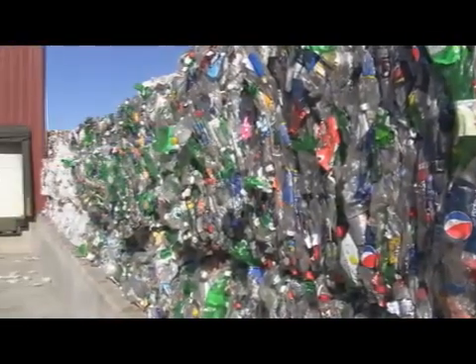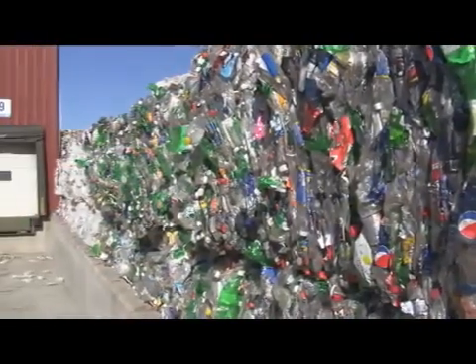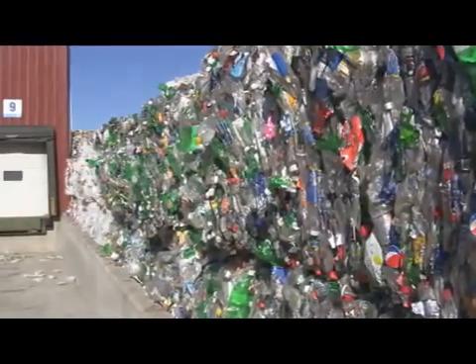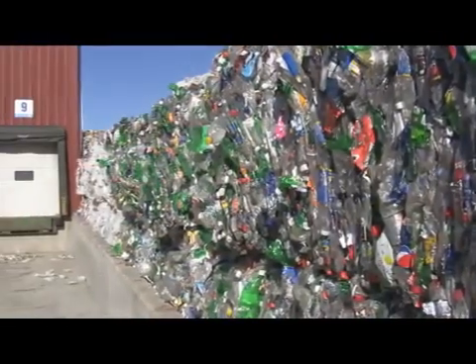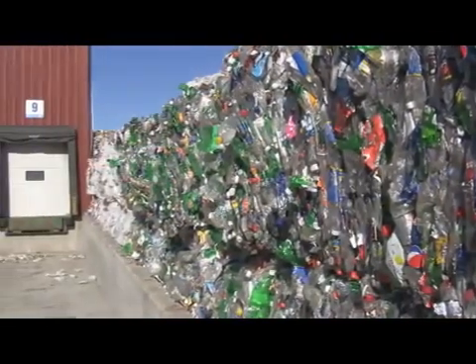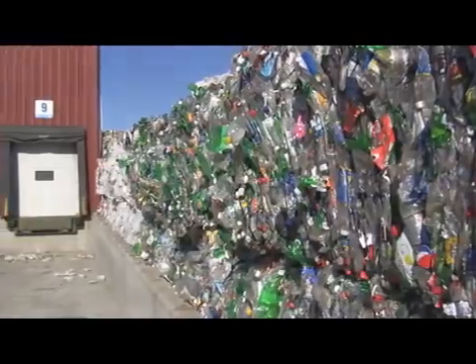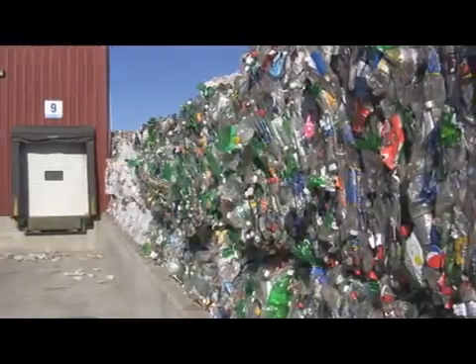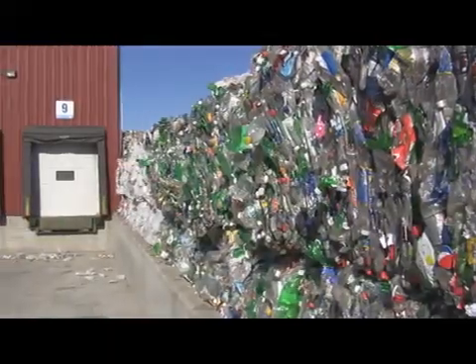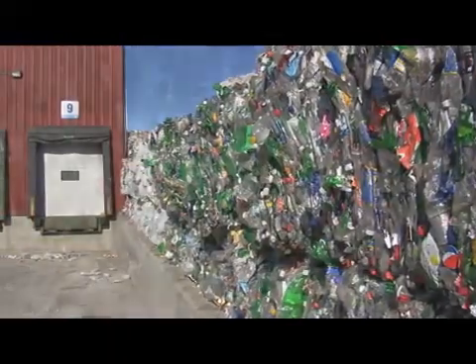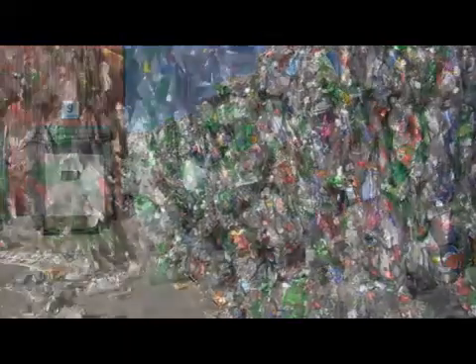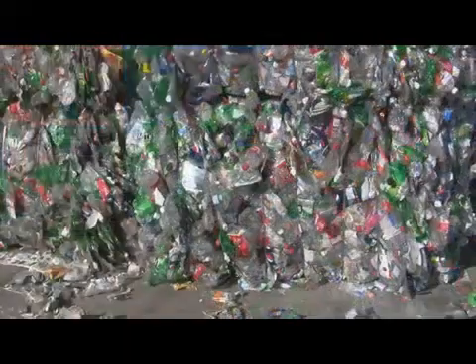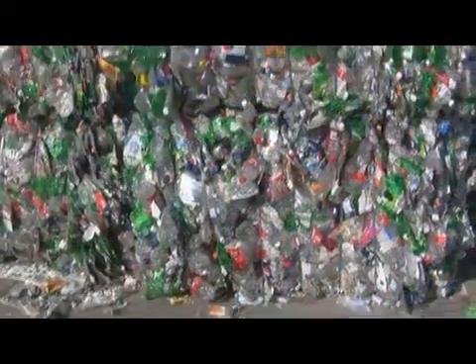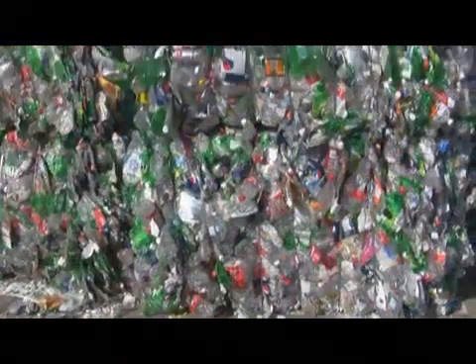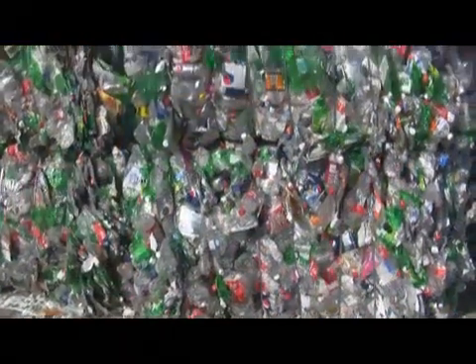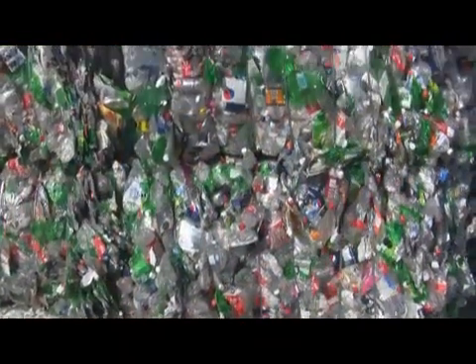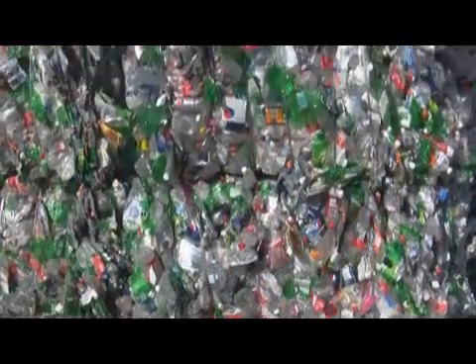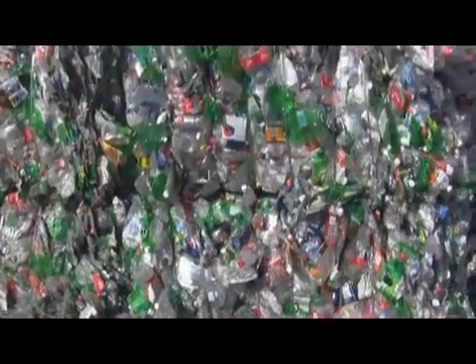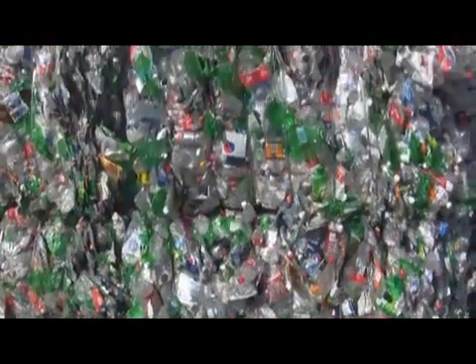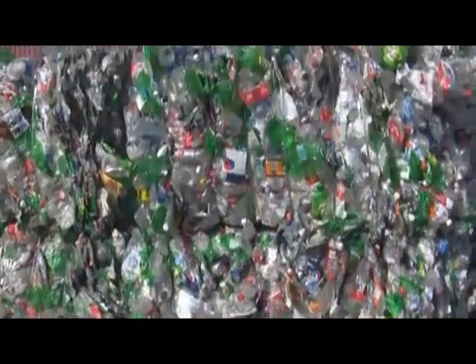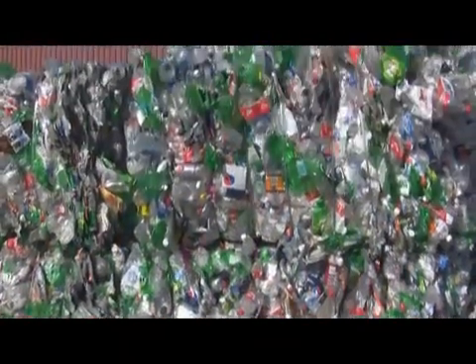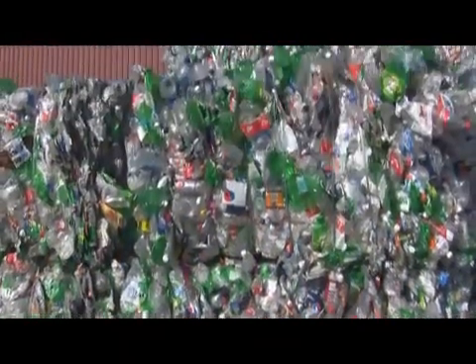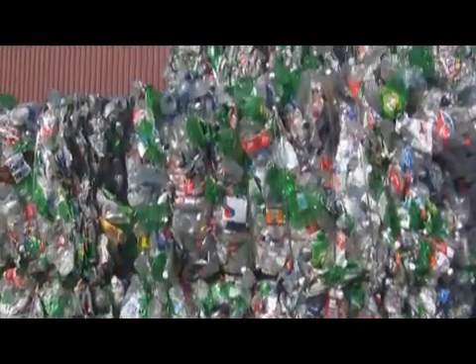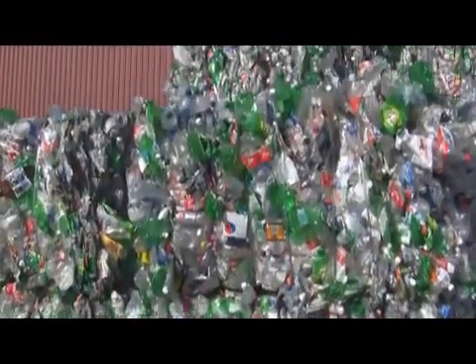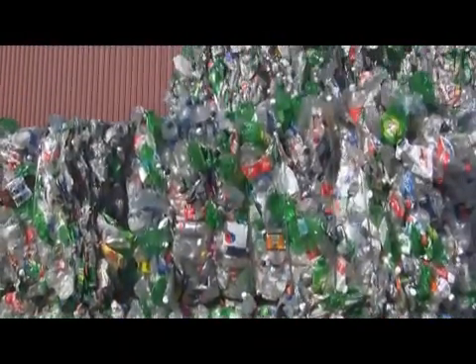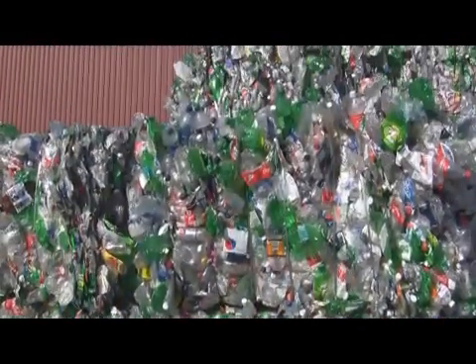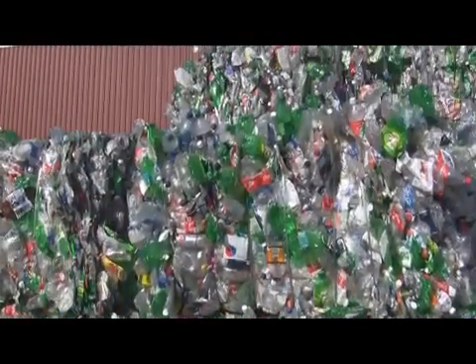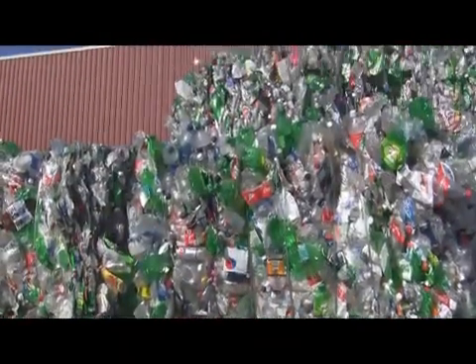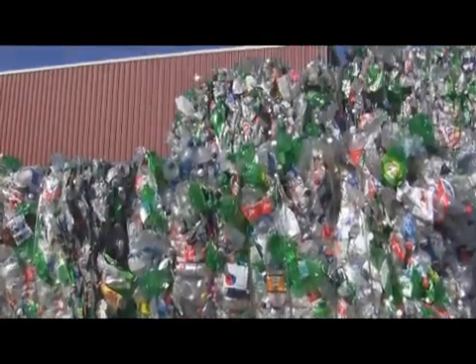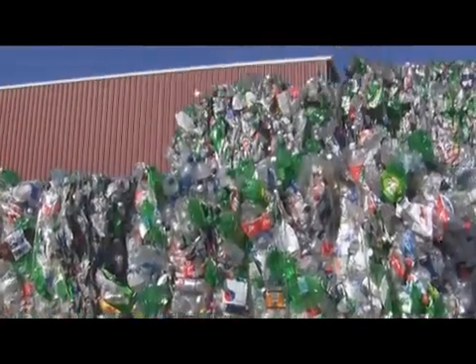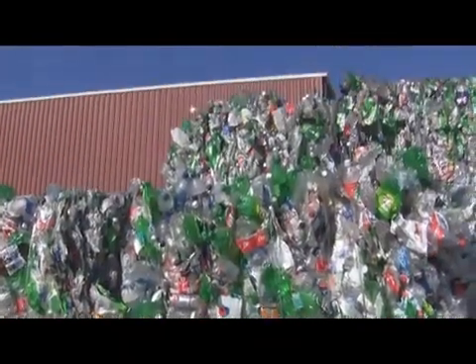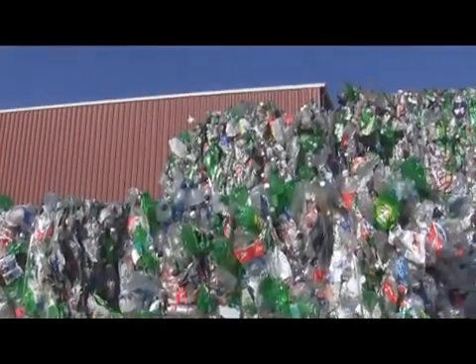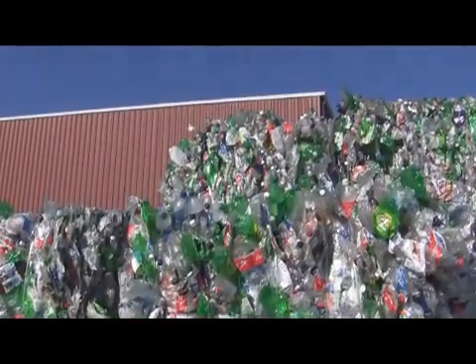Finally, what remains is baled and sold as a low-grade mixed plastic material. The individual materials are then baled and placed in a shipping area to be sent to manufacturing plants all over the world.